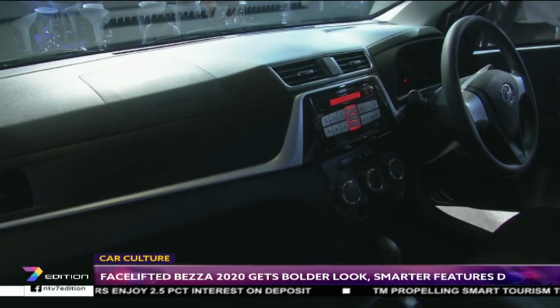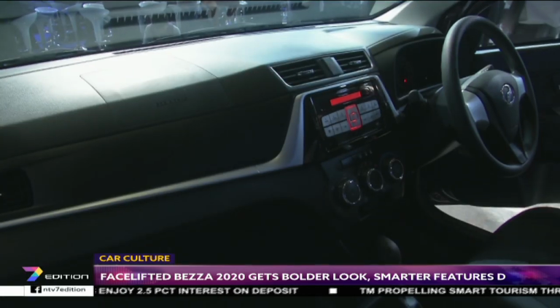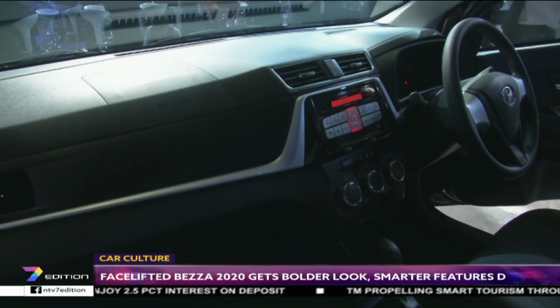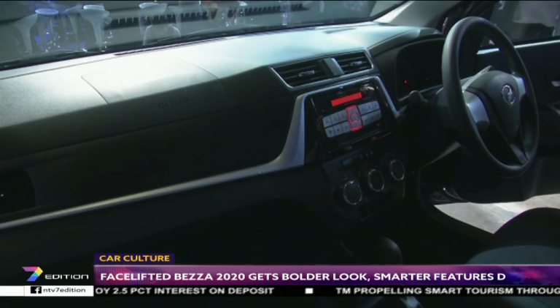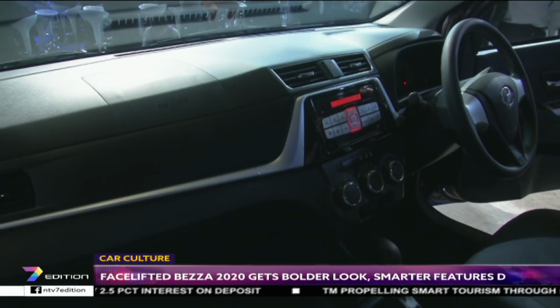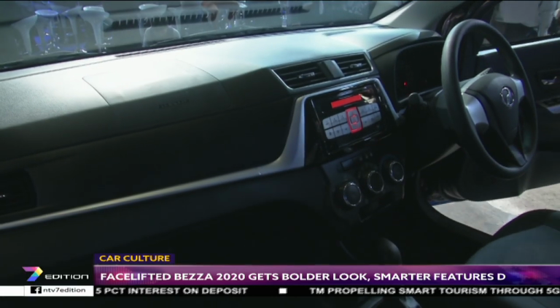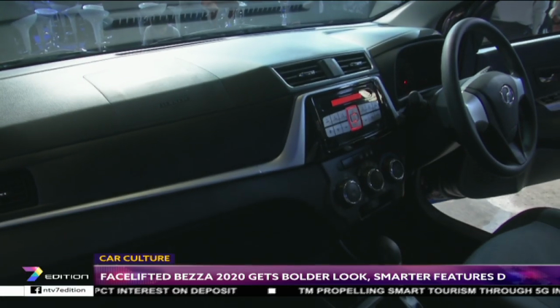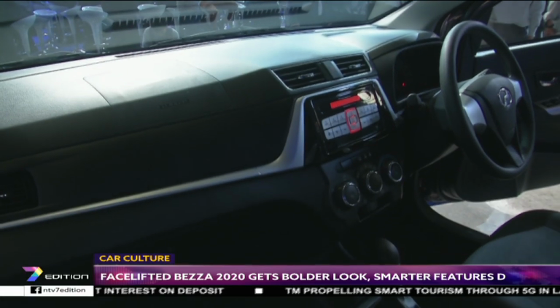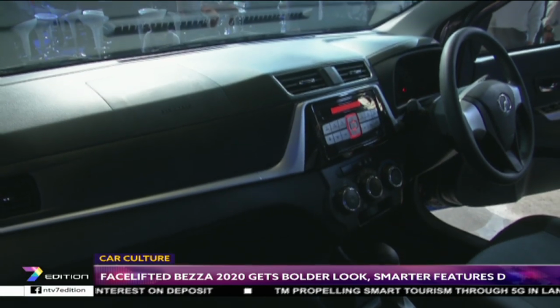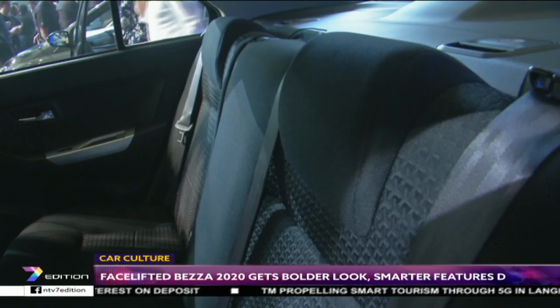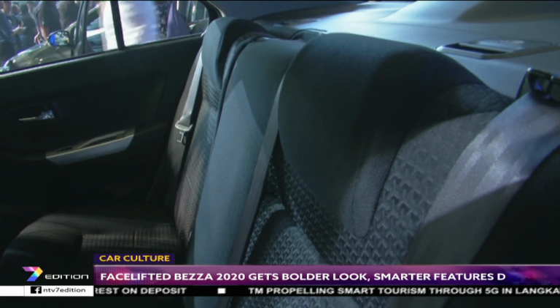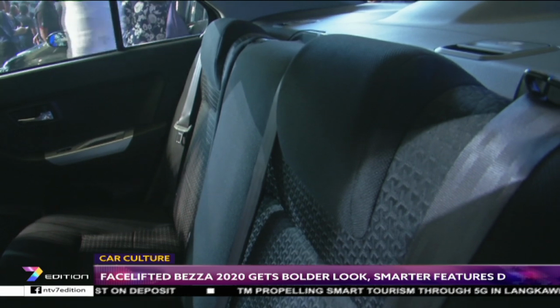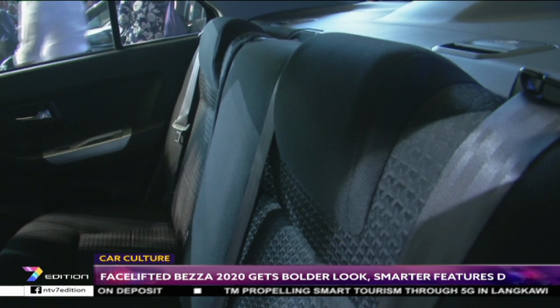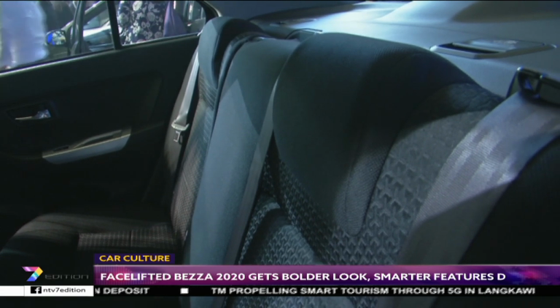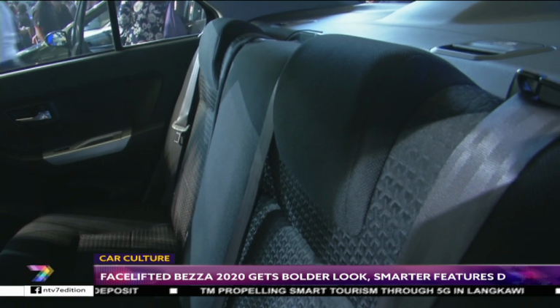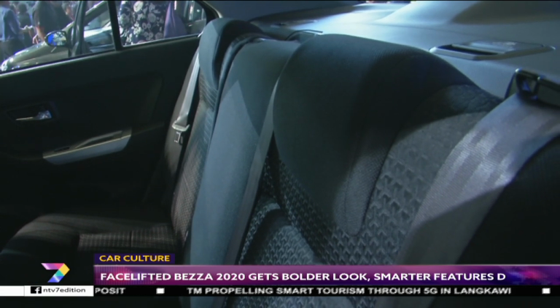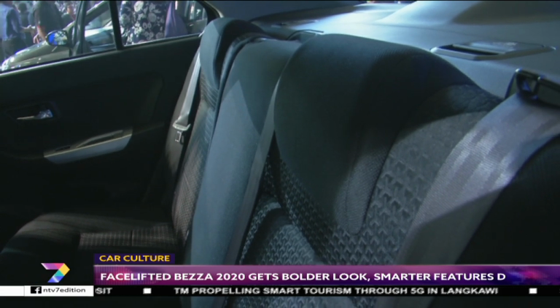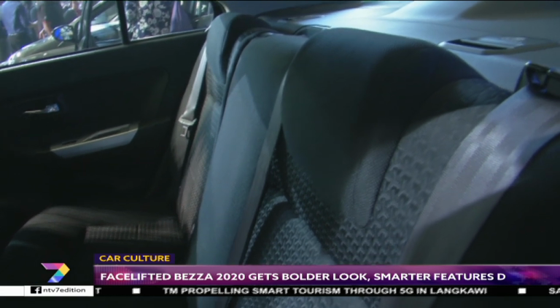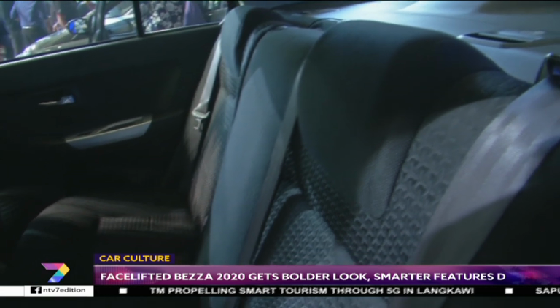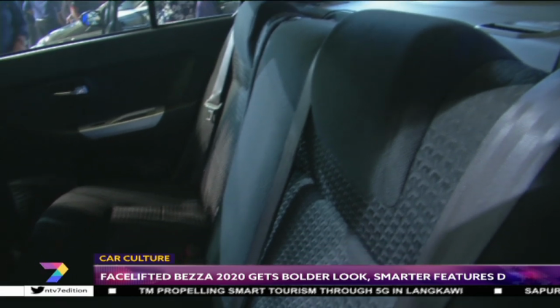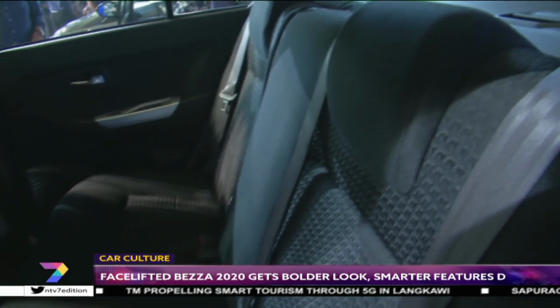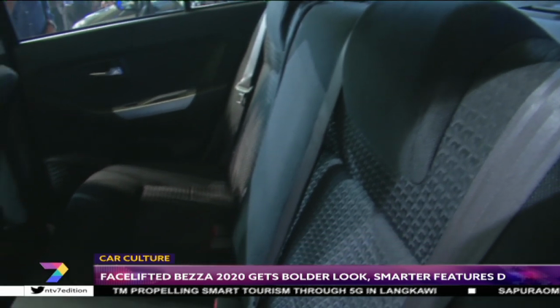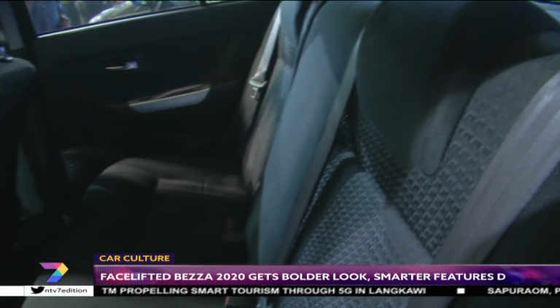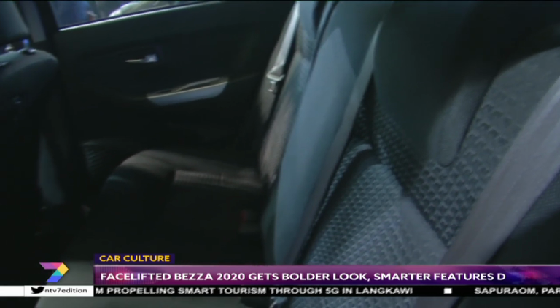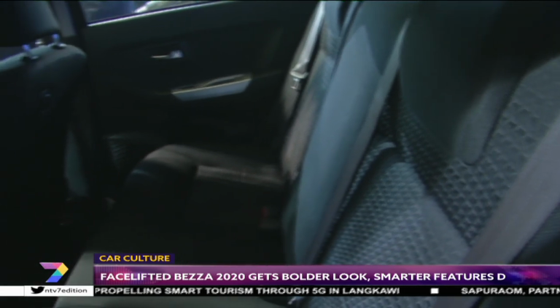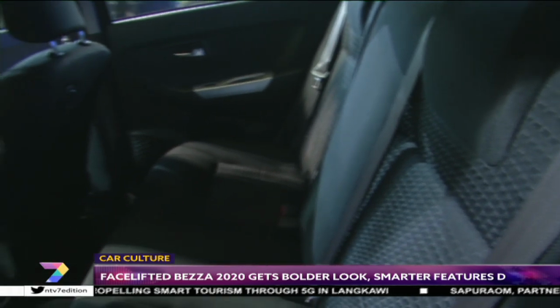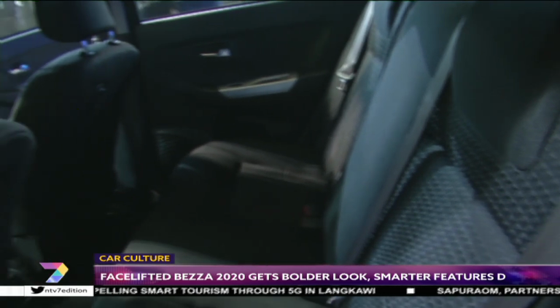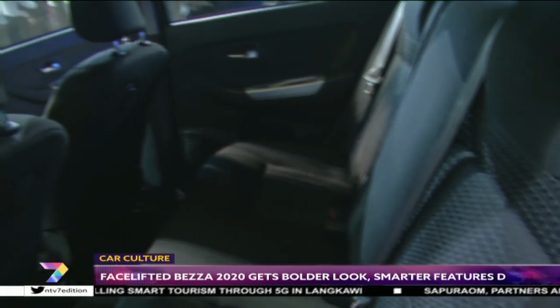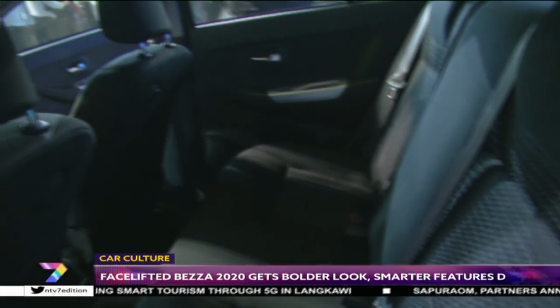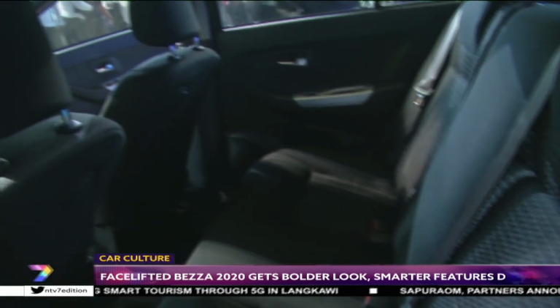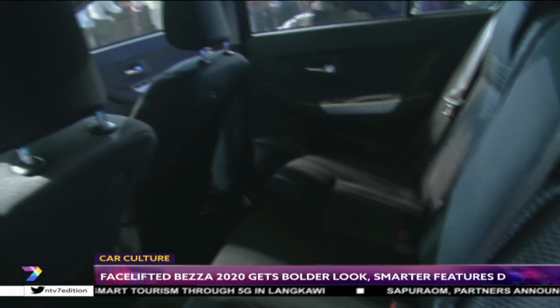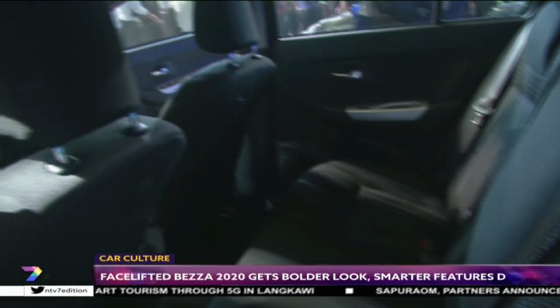Inside, there are redesigned instrument cluster graphics and a new dashboard trim piece with a silver strip.